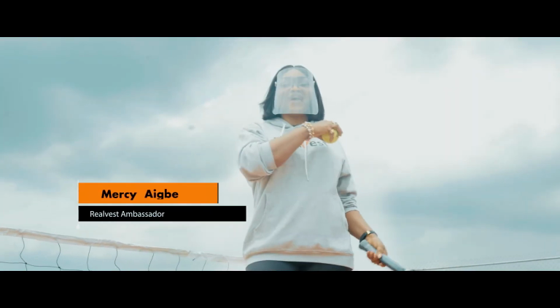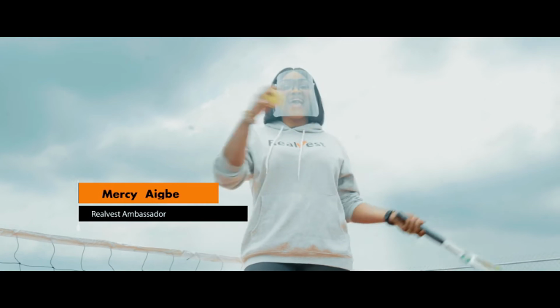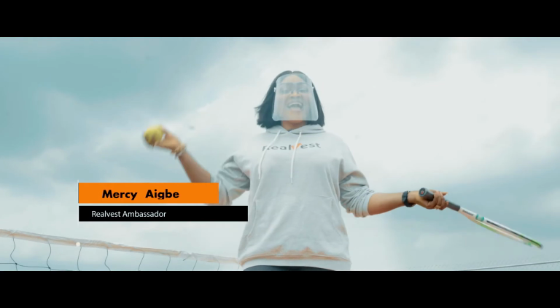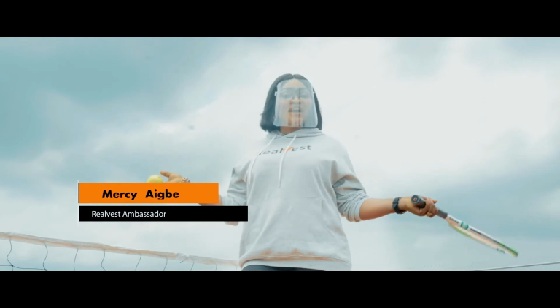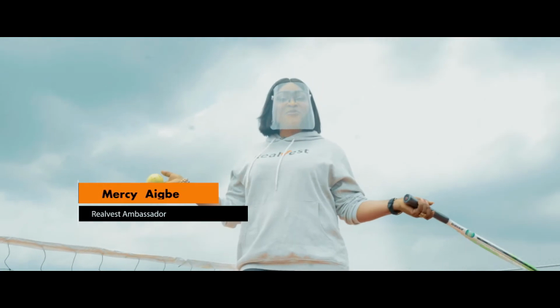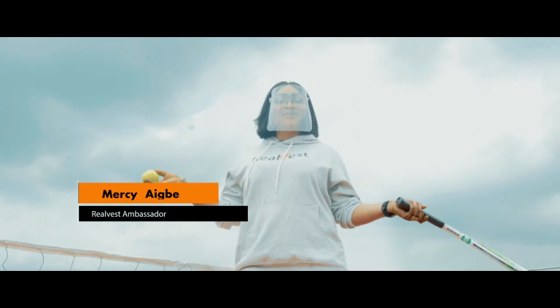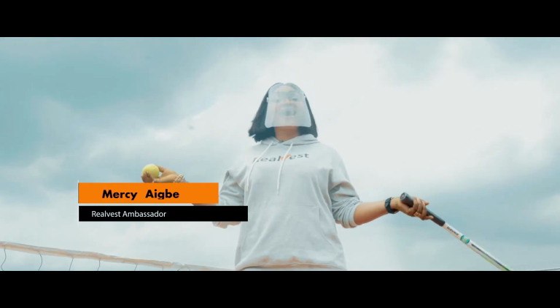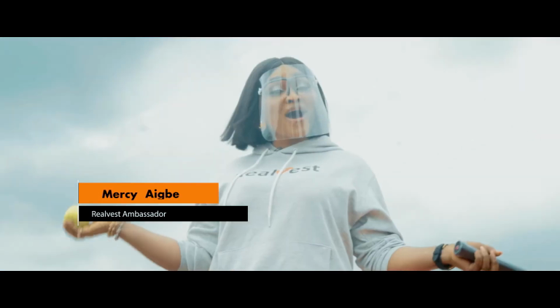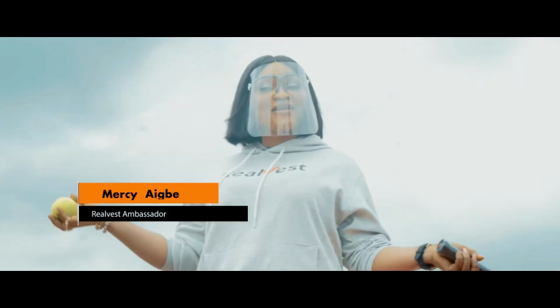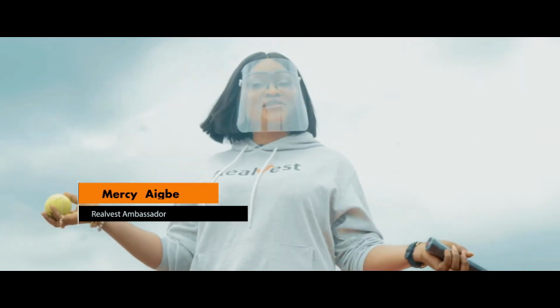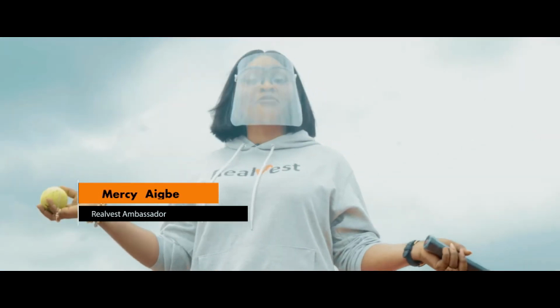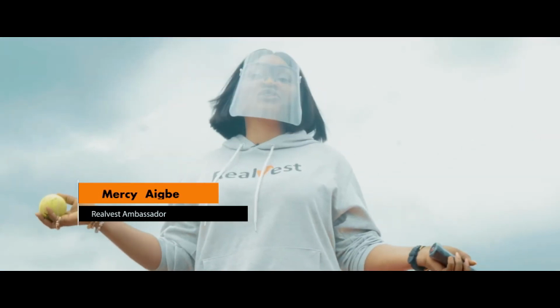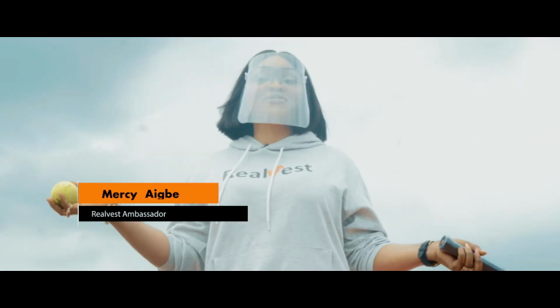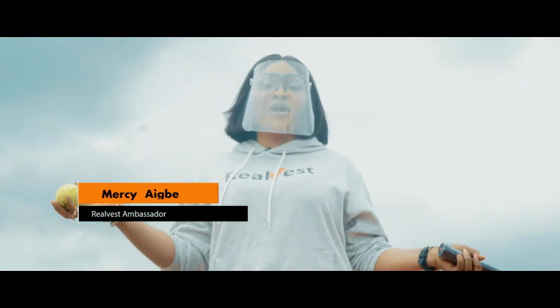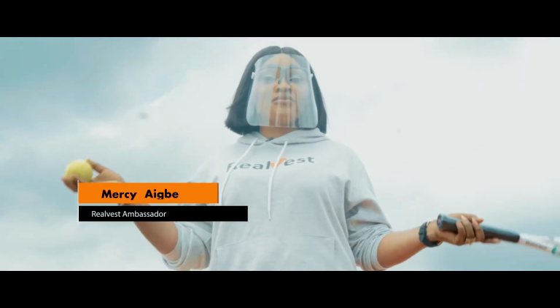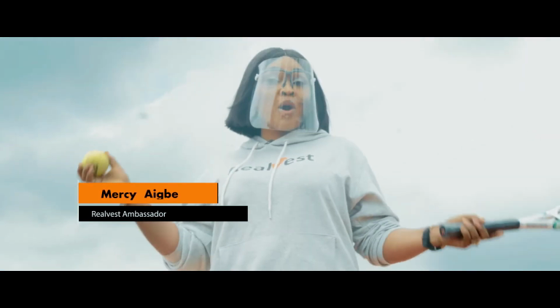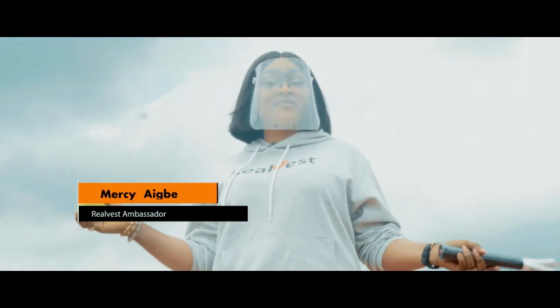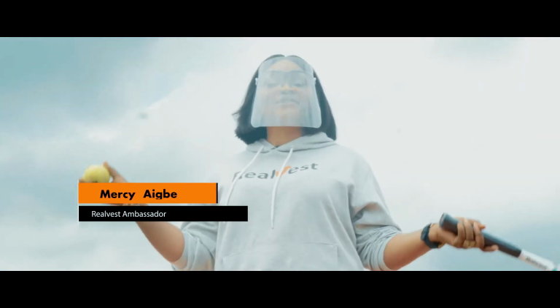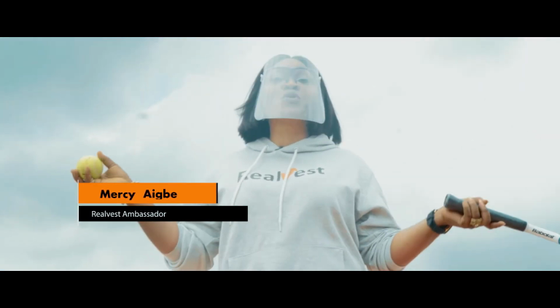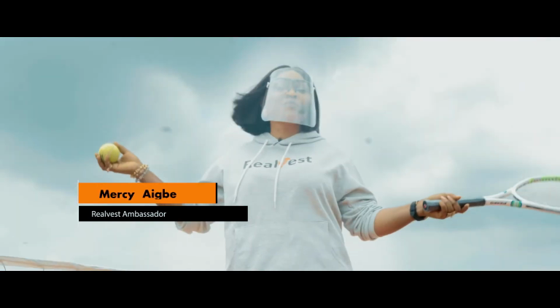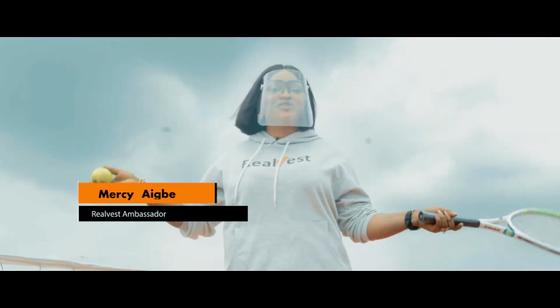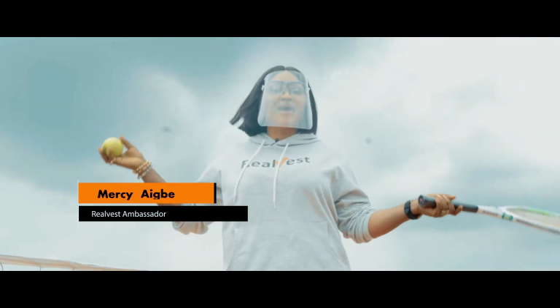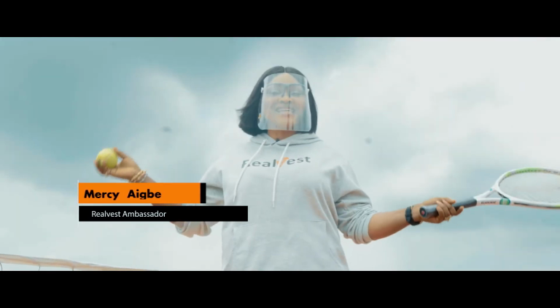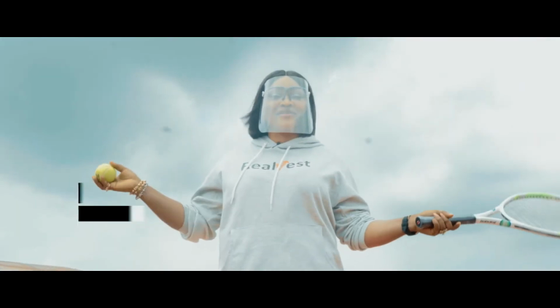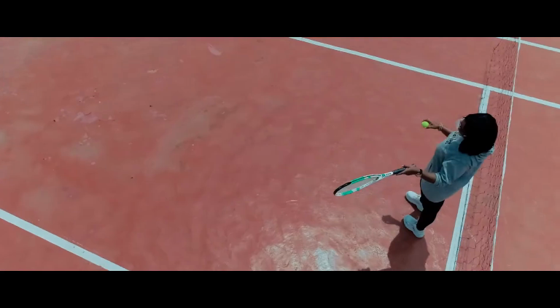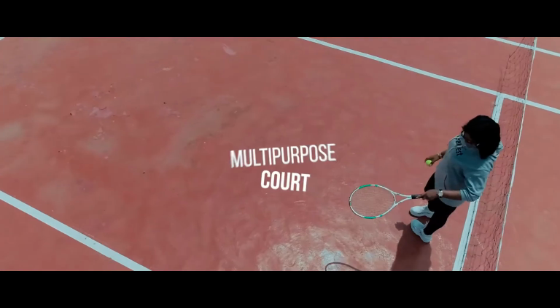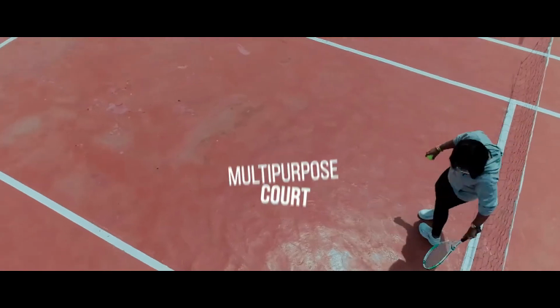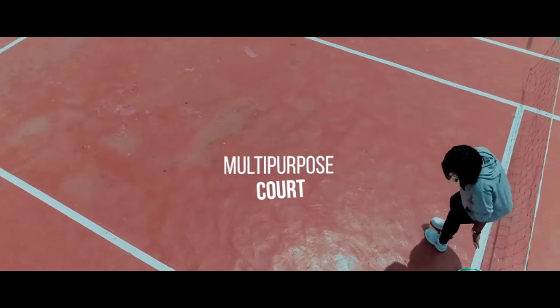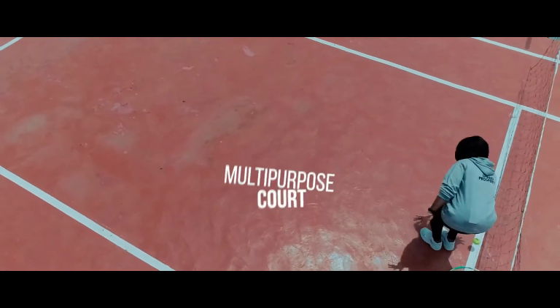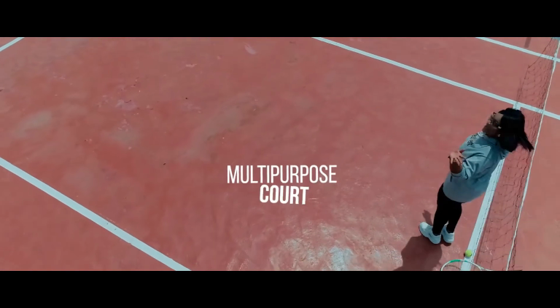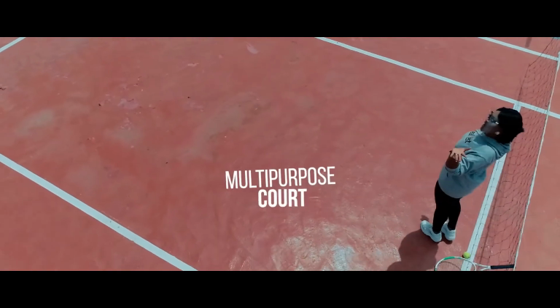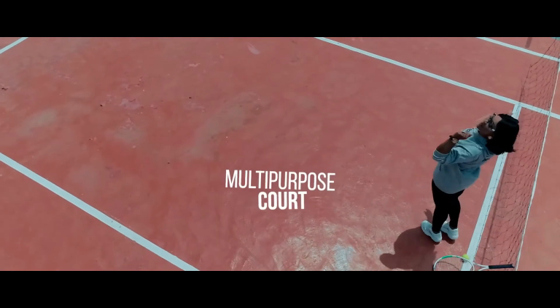Hello everyone, welcome to the official tour of Omver's two-bedroom terrace. Come with me.